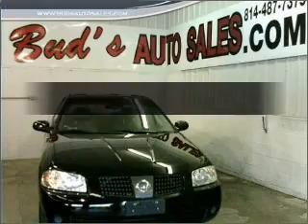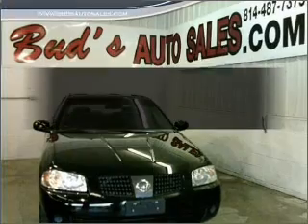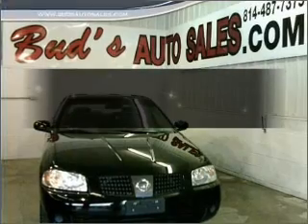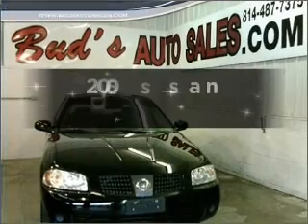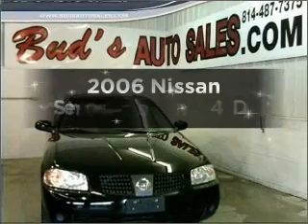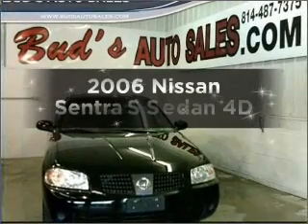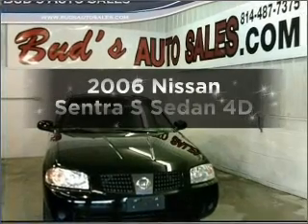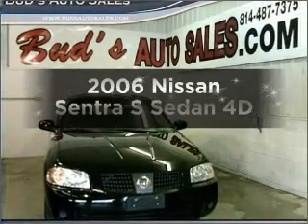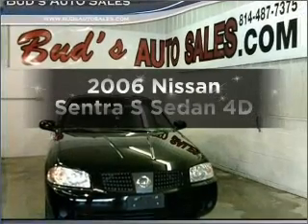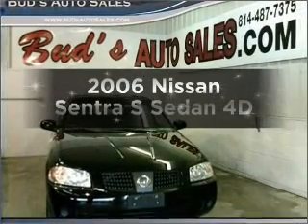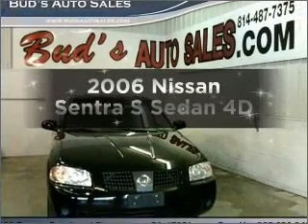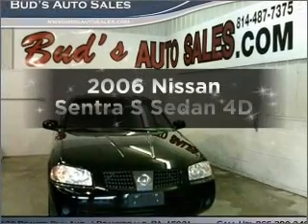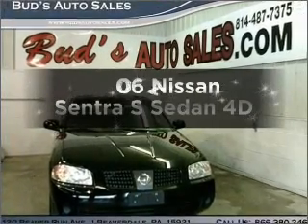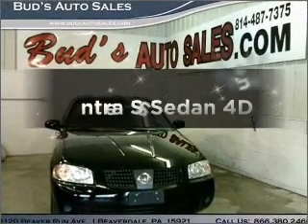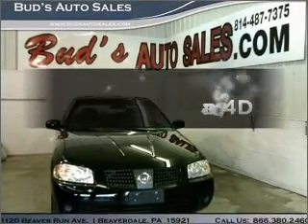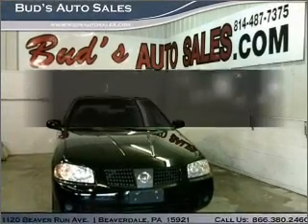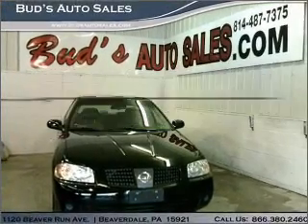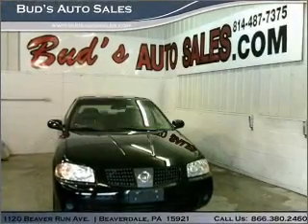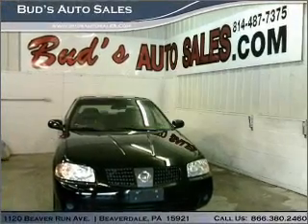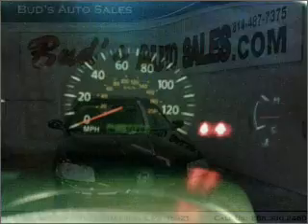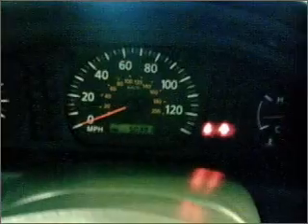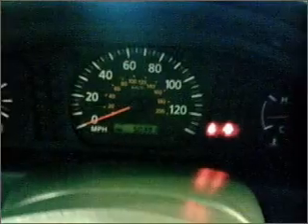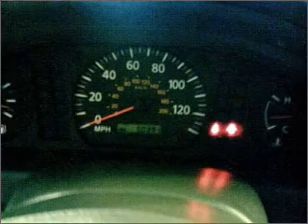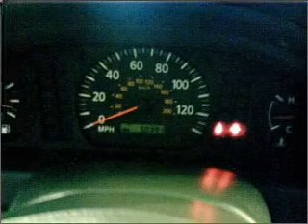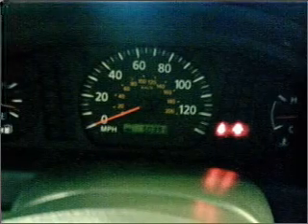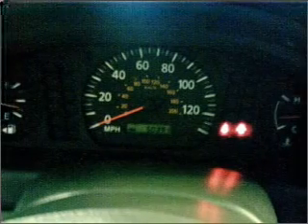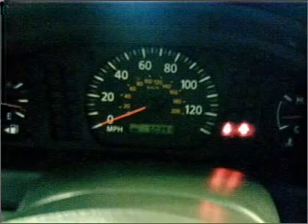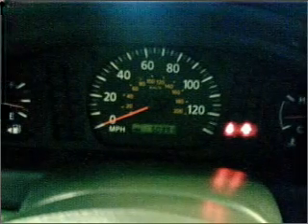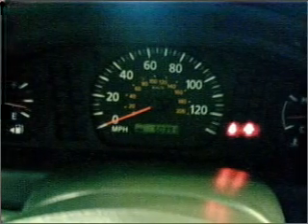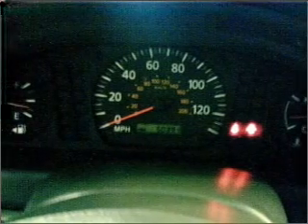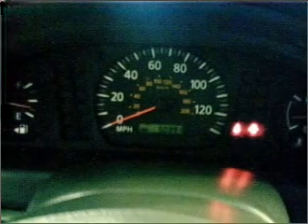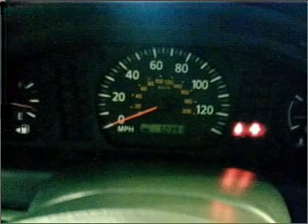Get noticed in this 2006 Nissan Sentra. If you're looking for an automobile with great attributes, look no further.